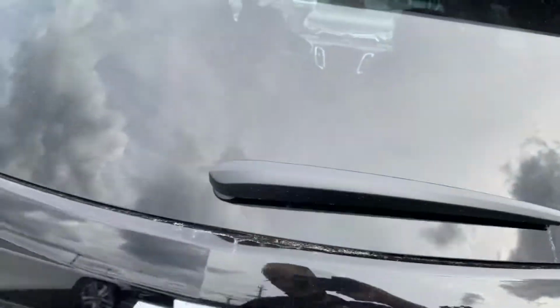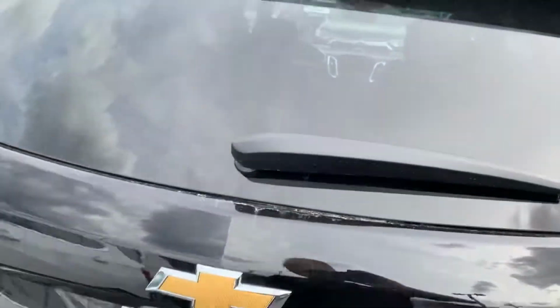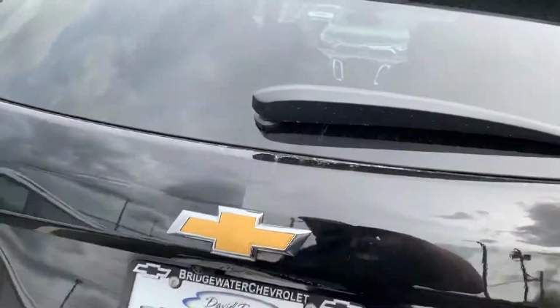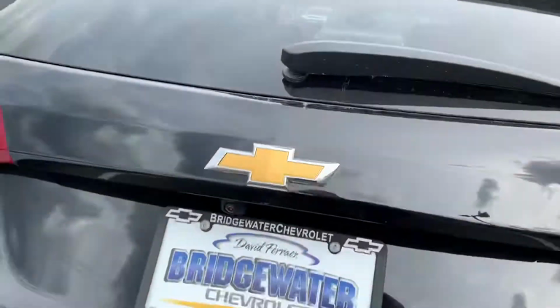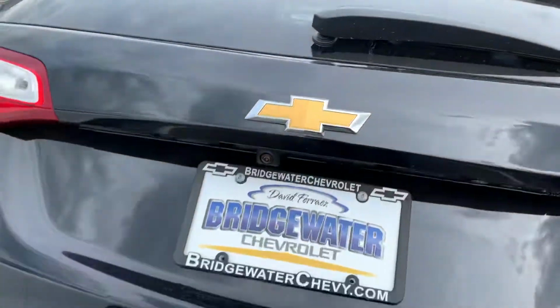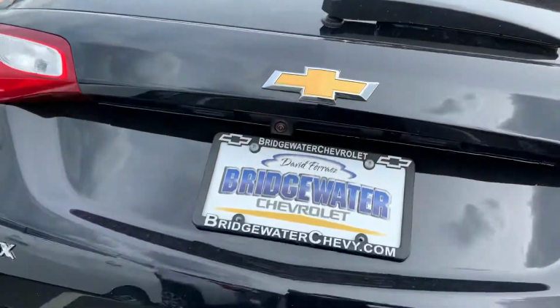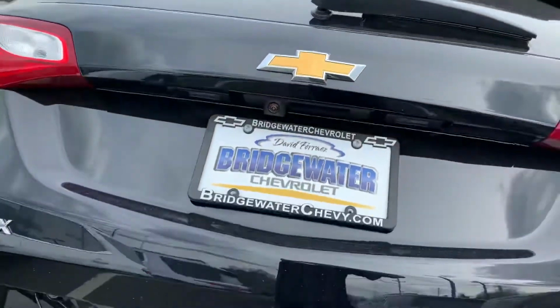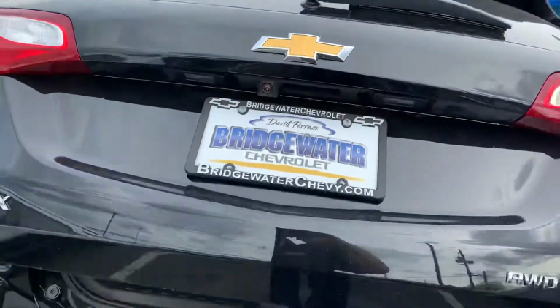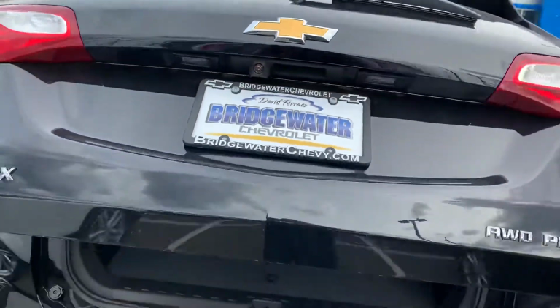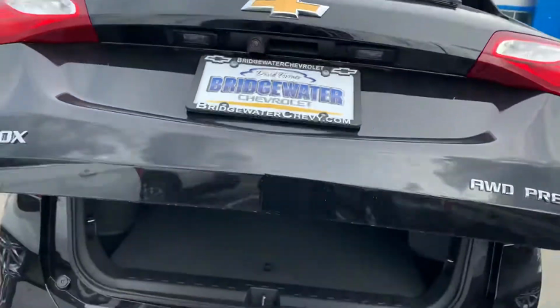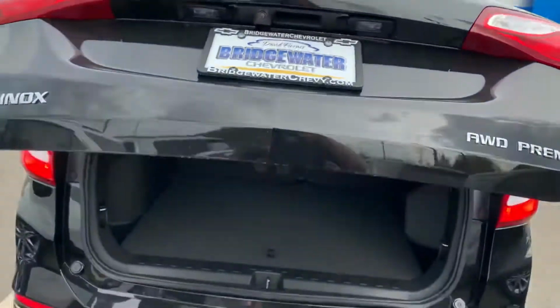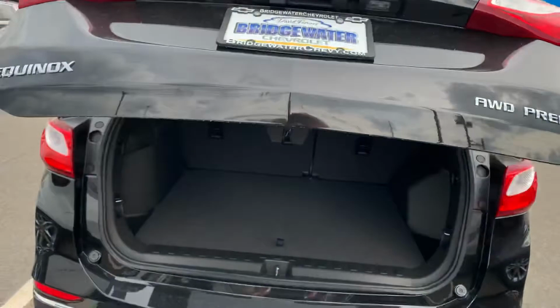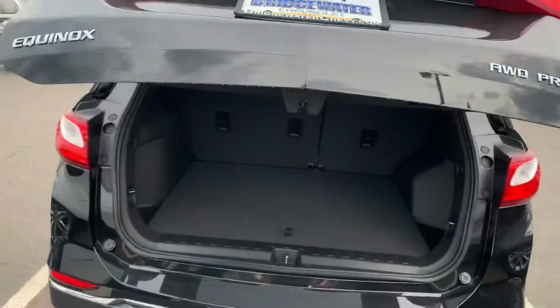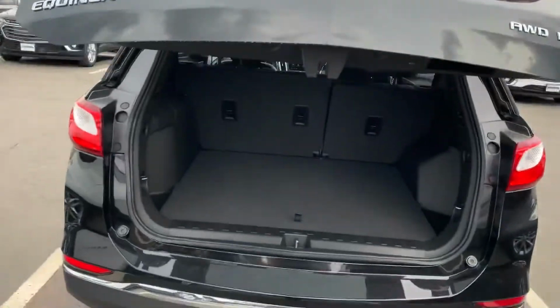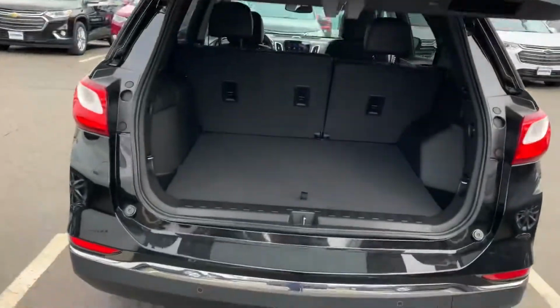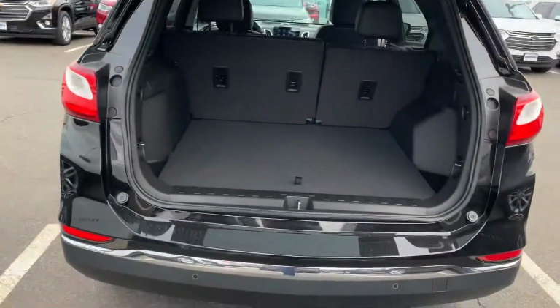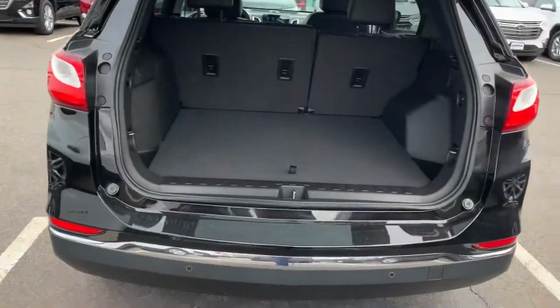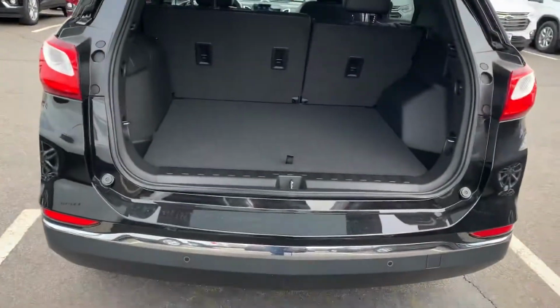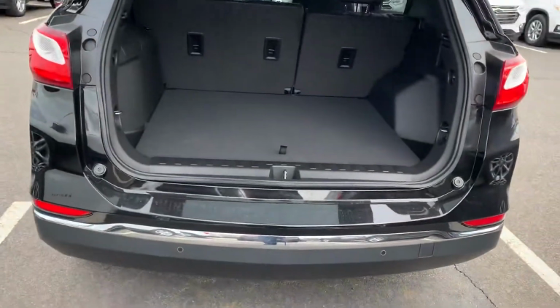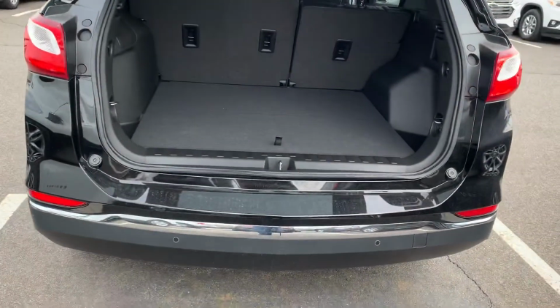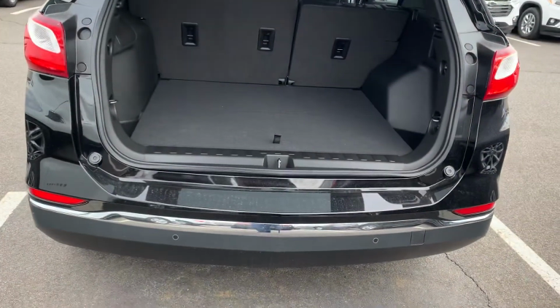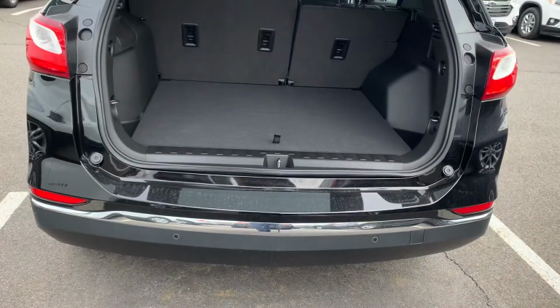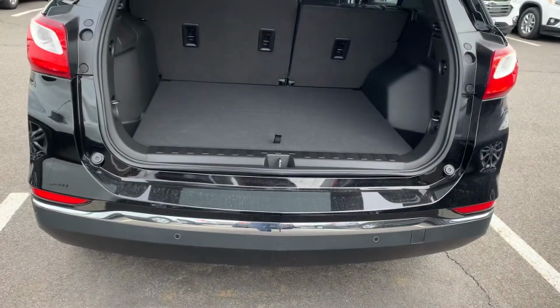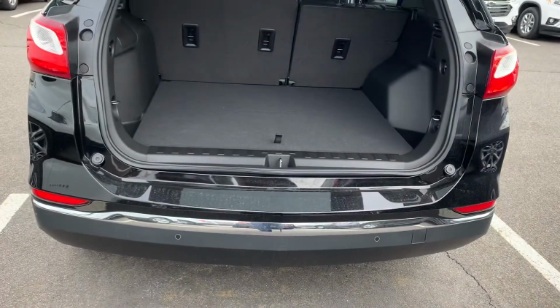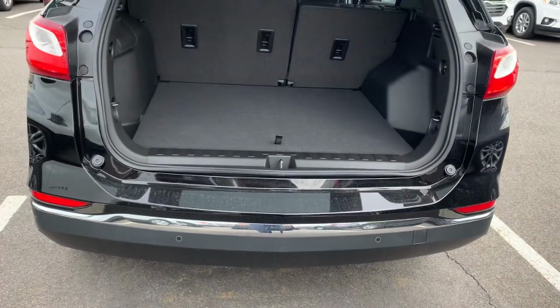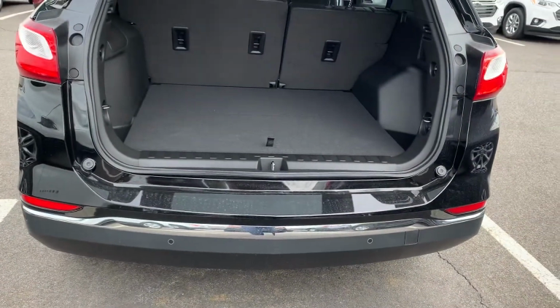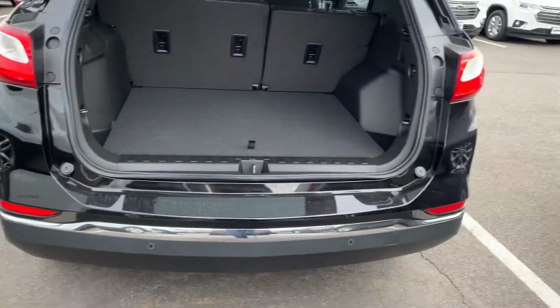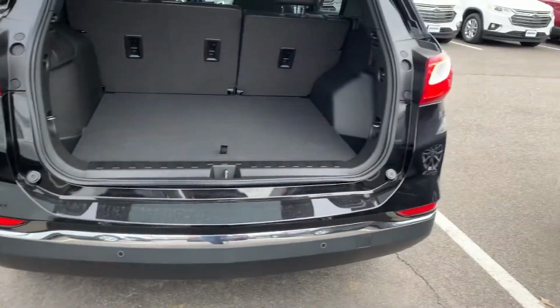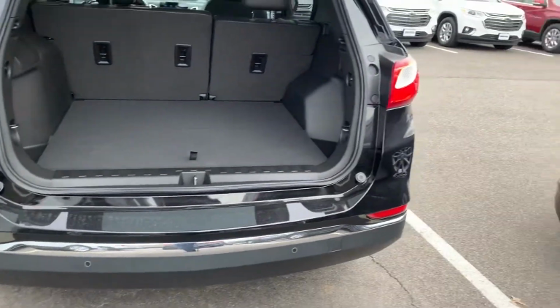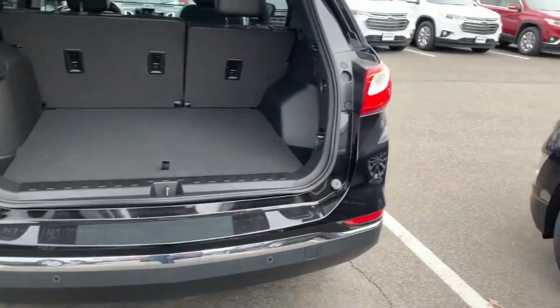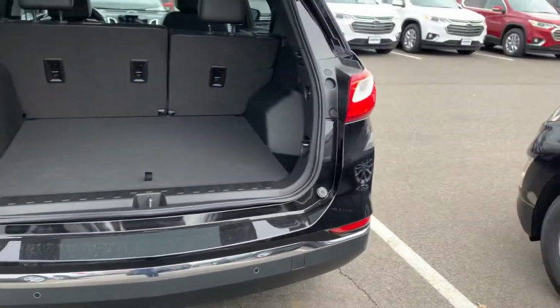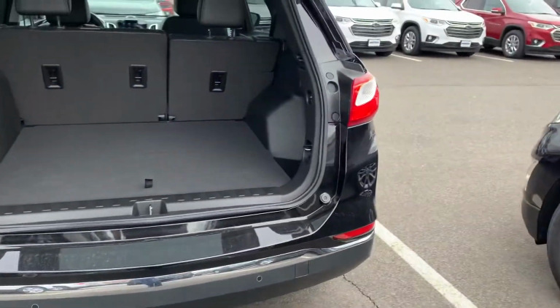Power liftgate, rear park assist, cross traffic alert.